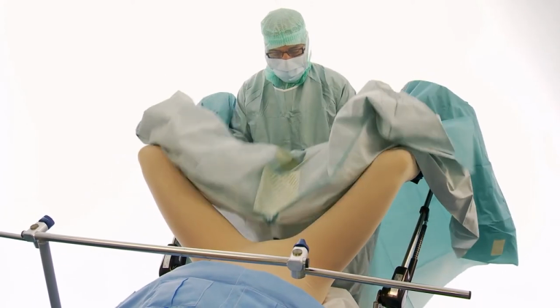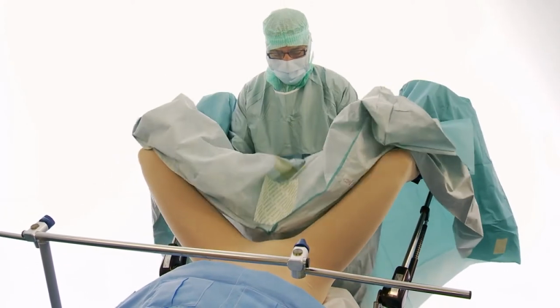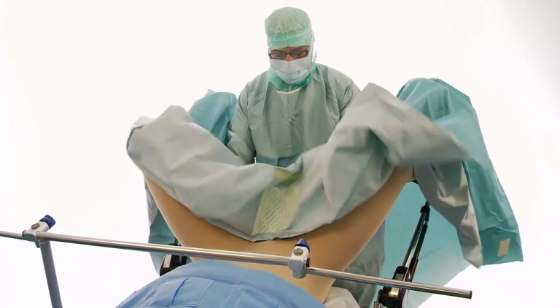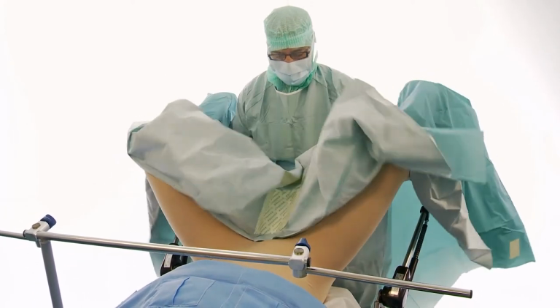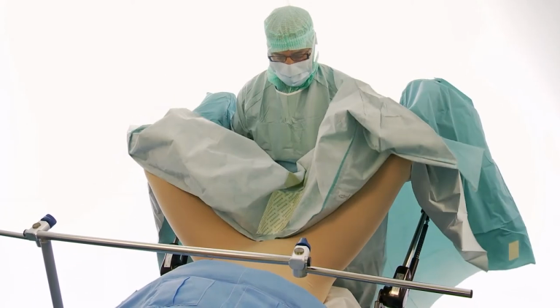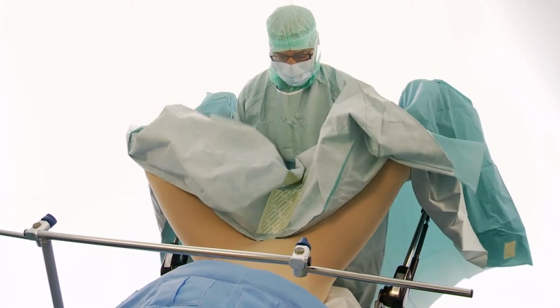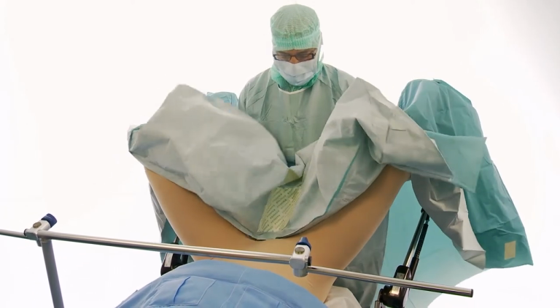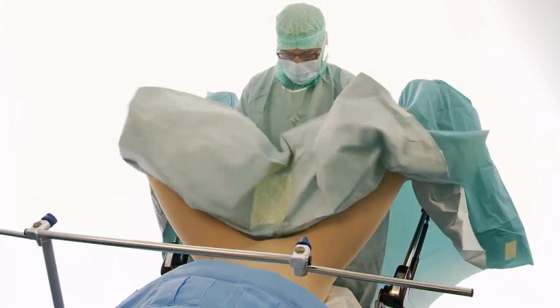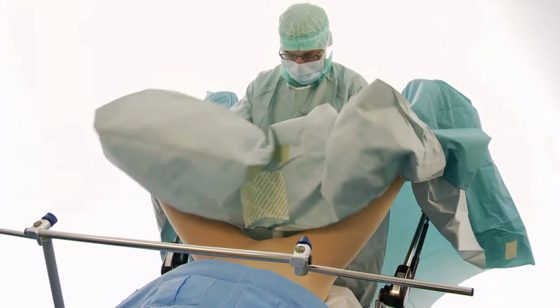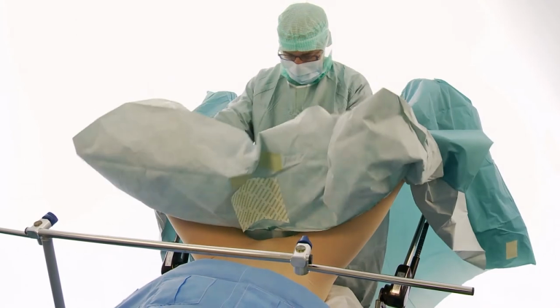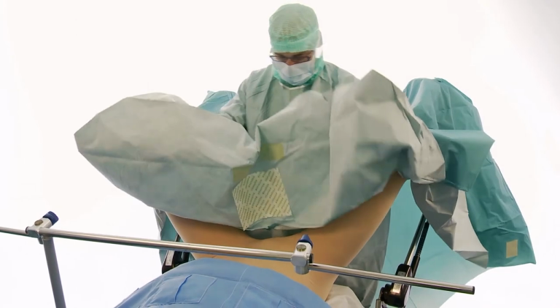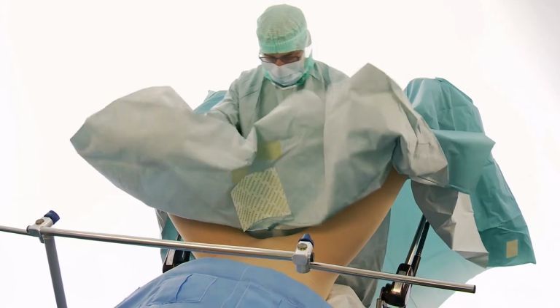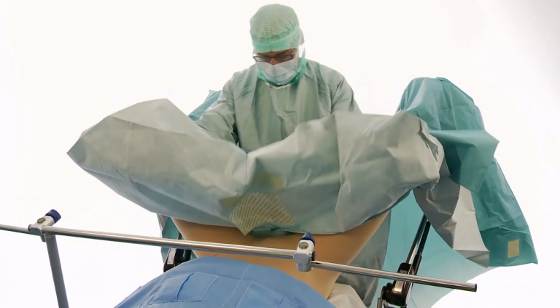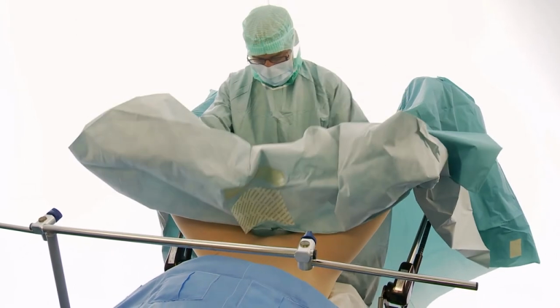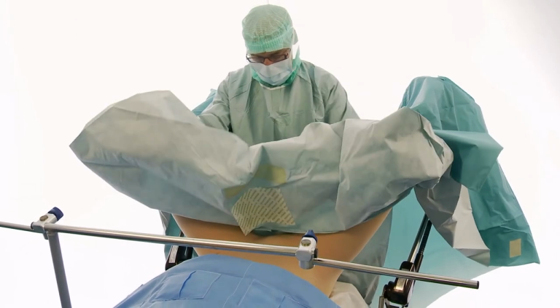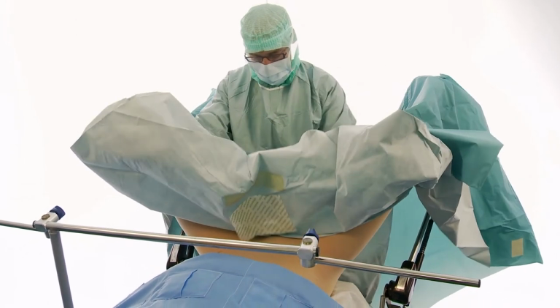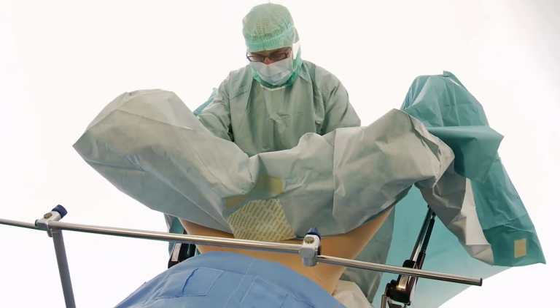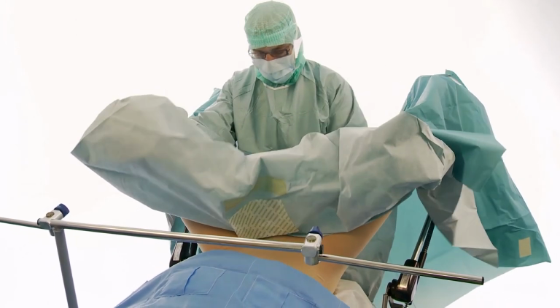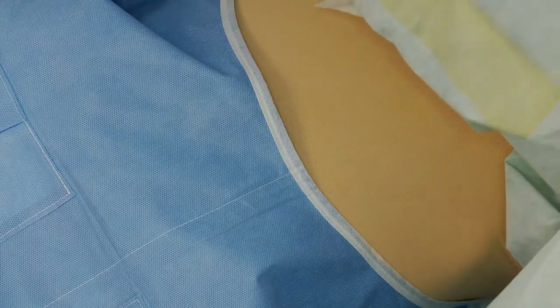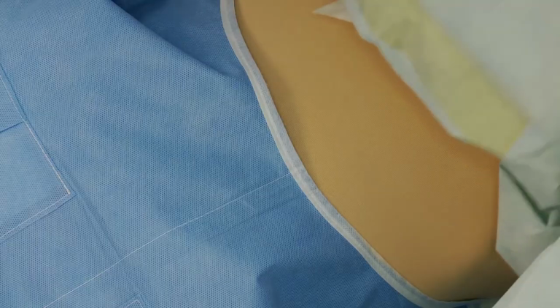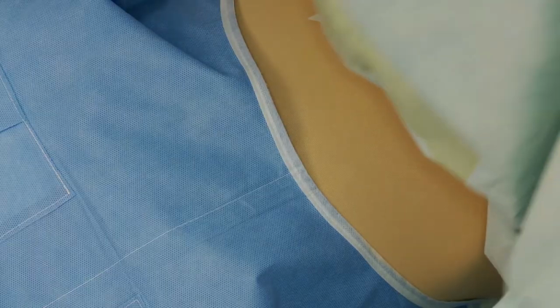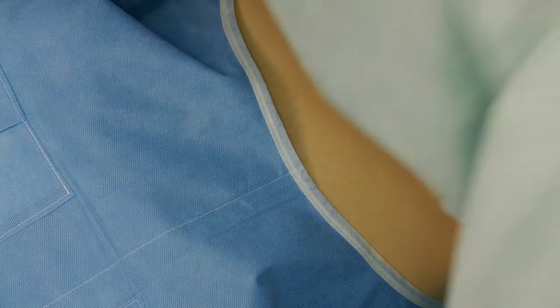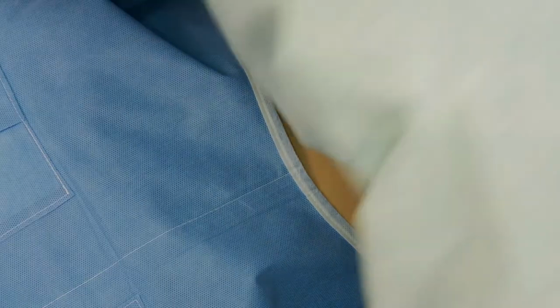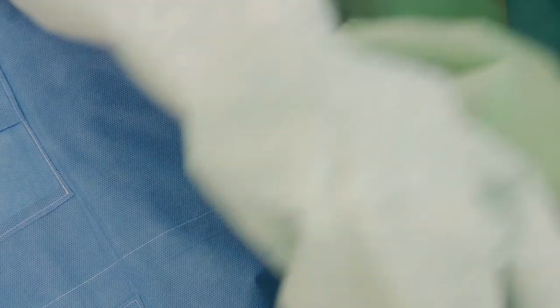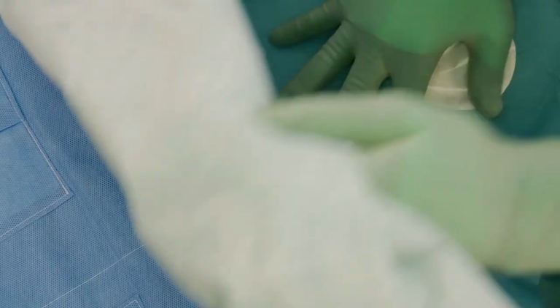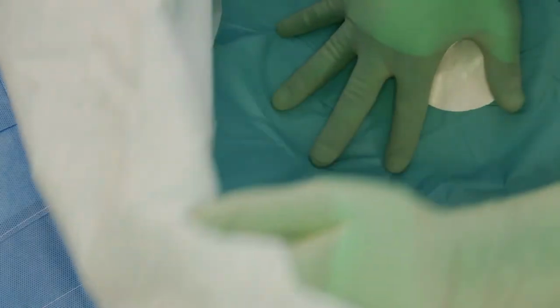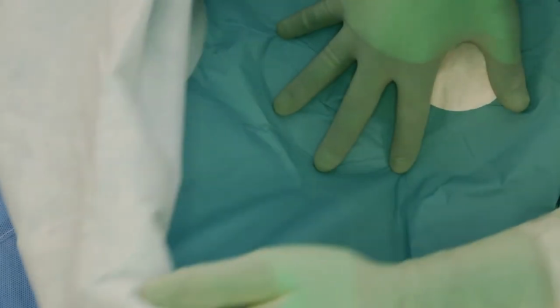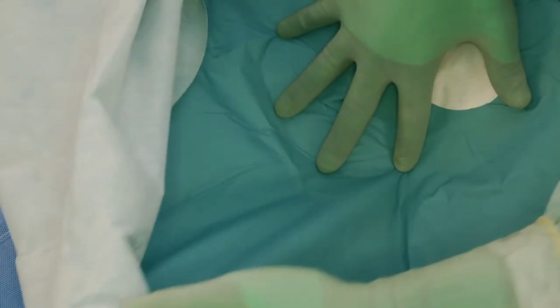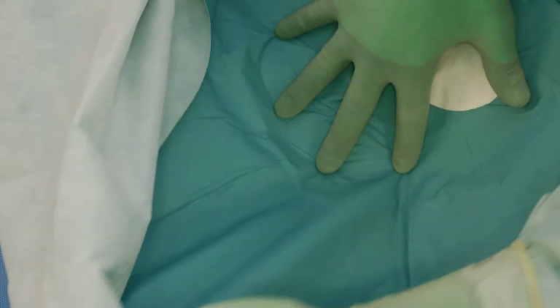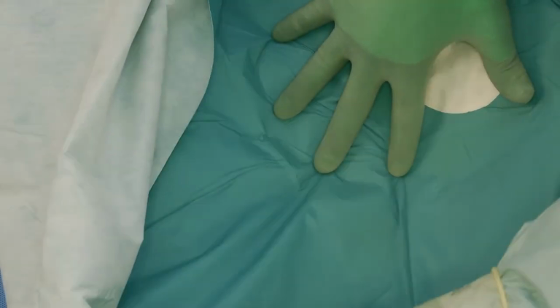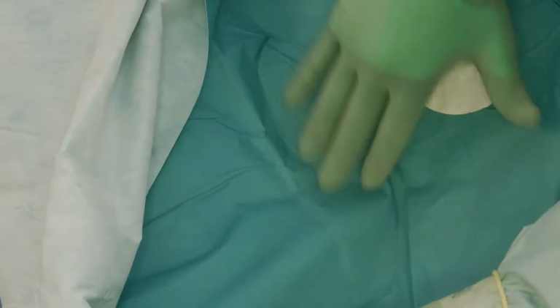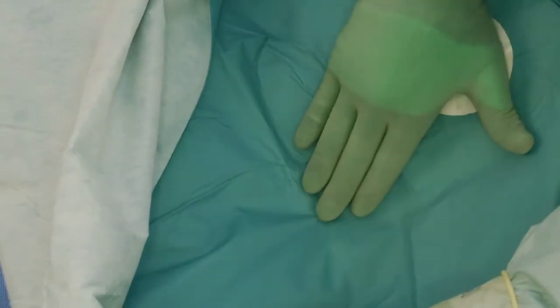Unfold the drape over the abdomen. Ensure that the adhesive film is securely attached to the patient.